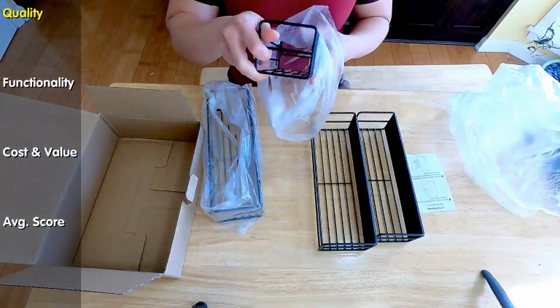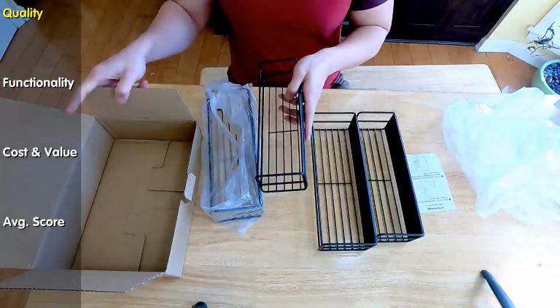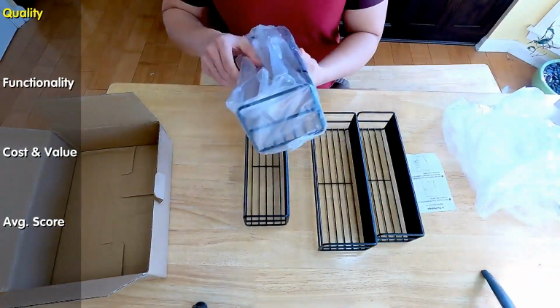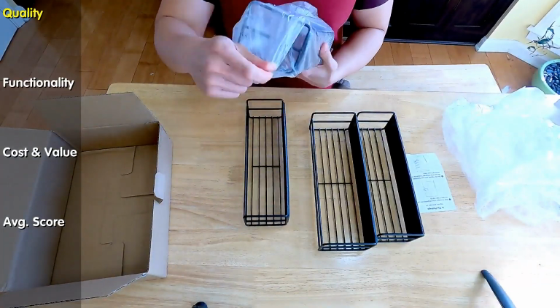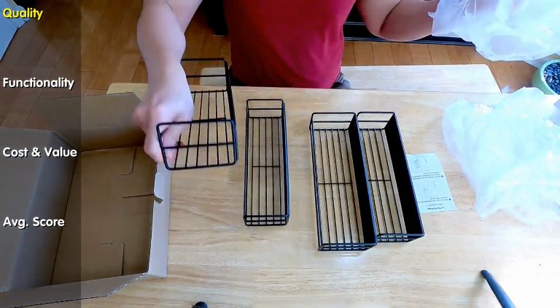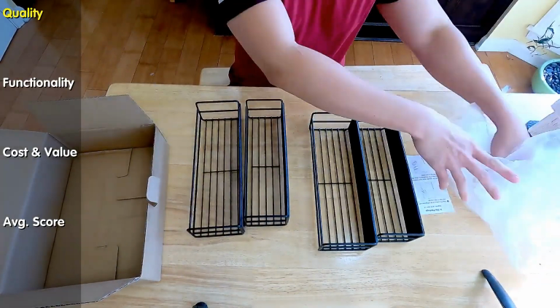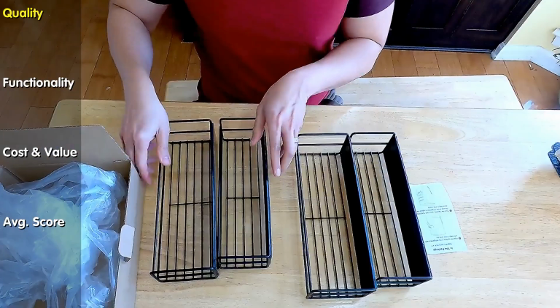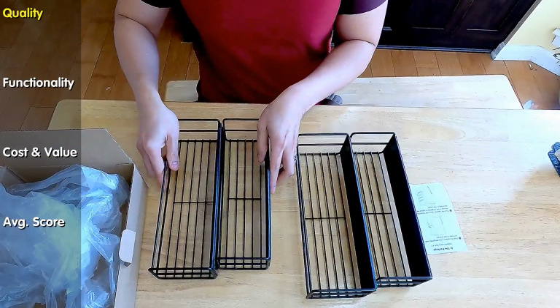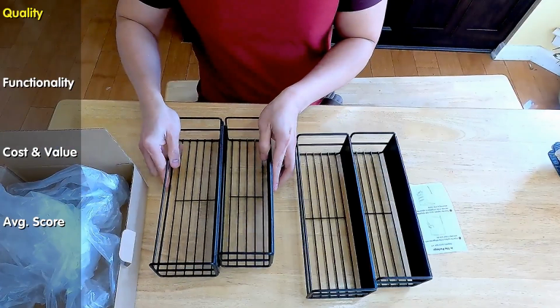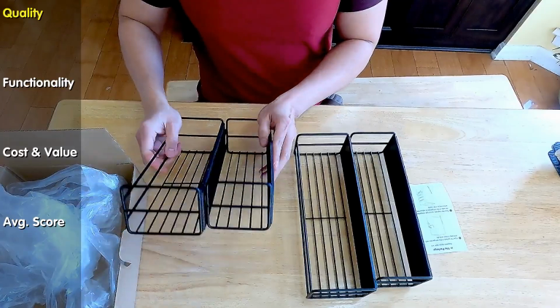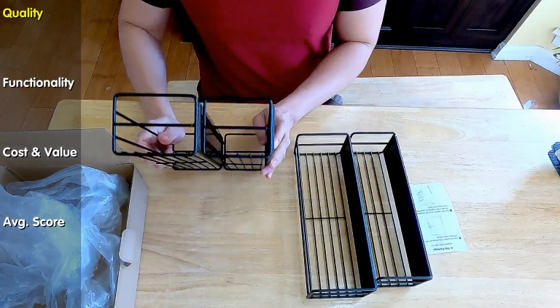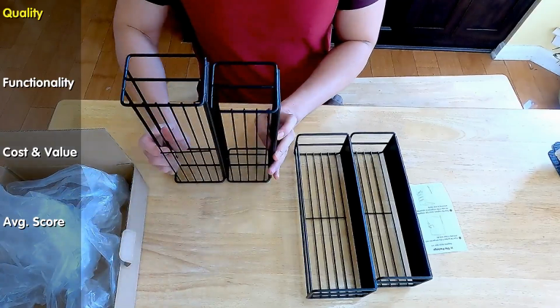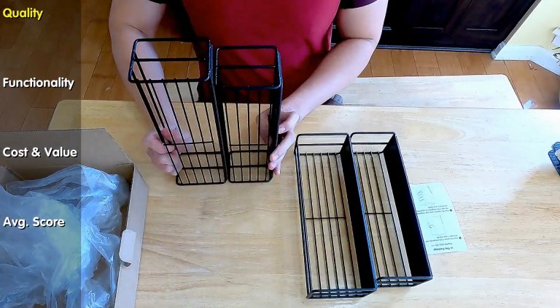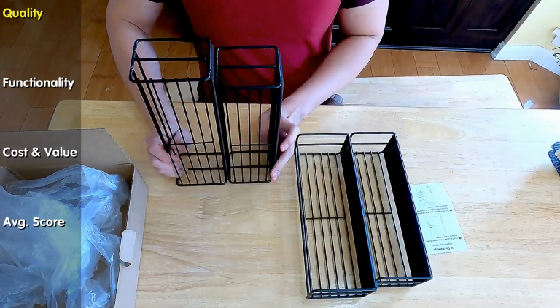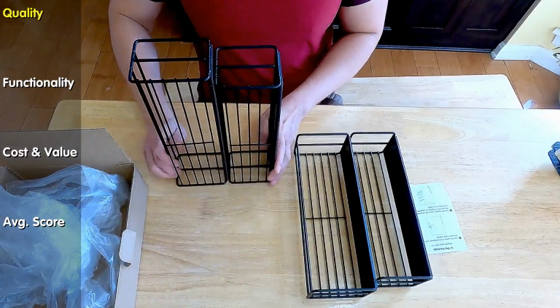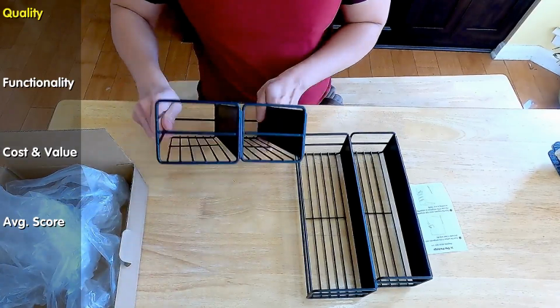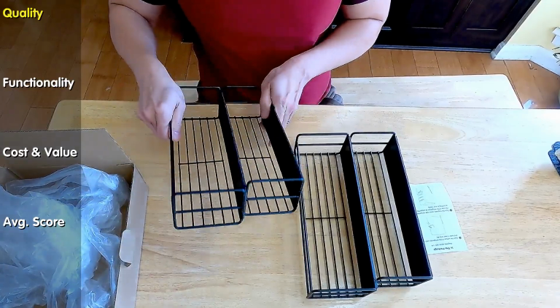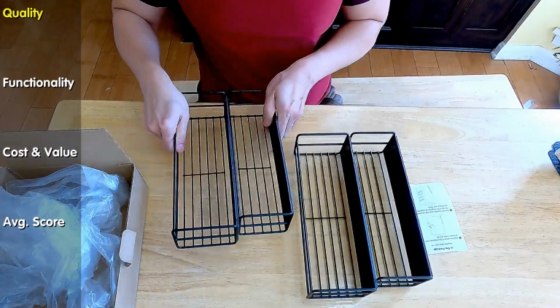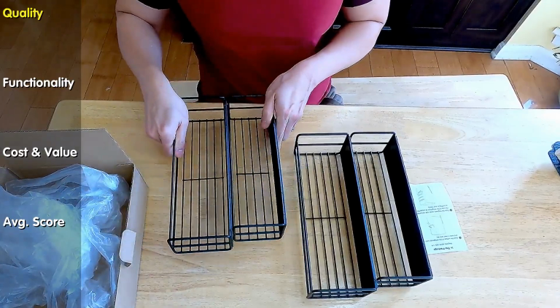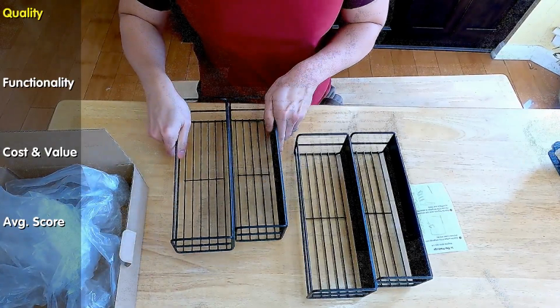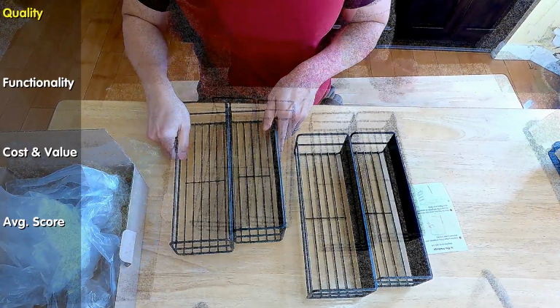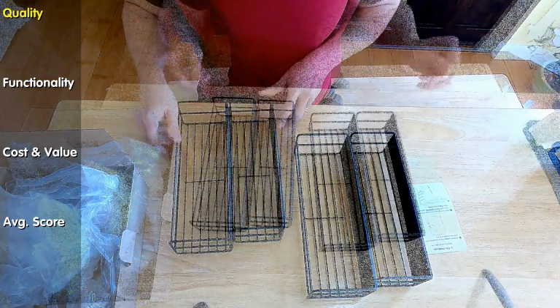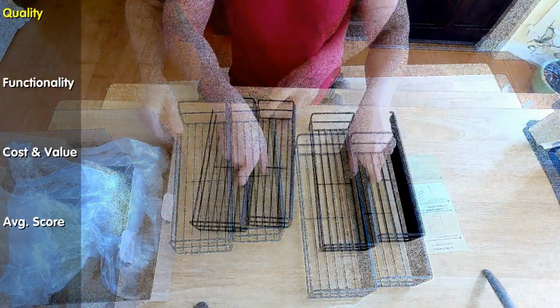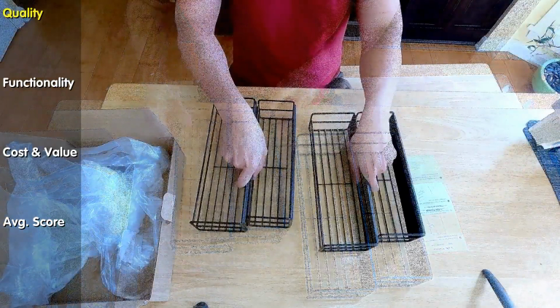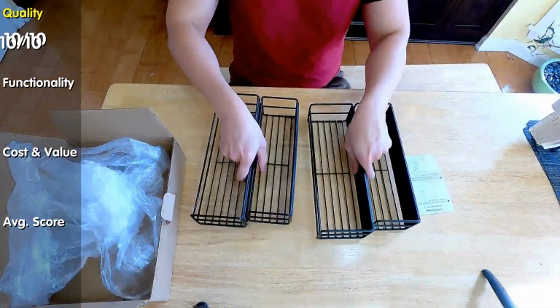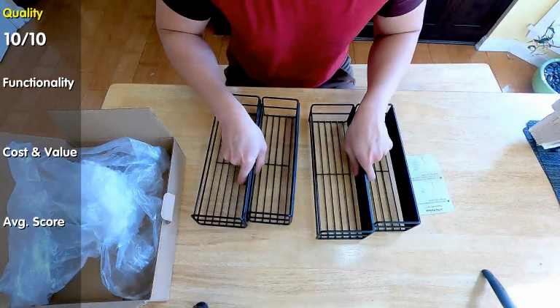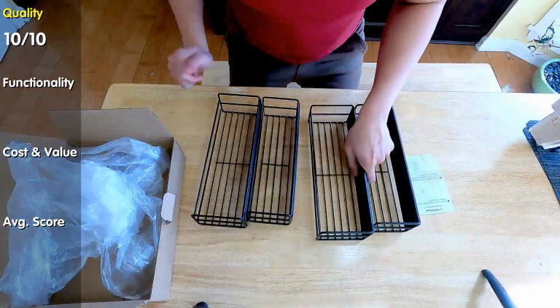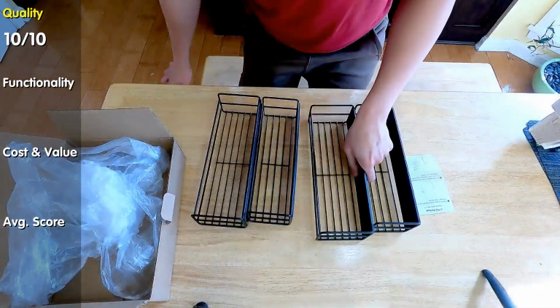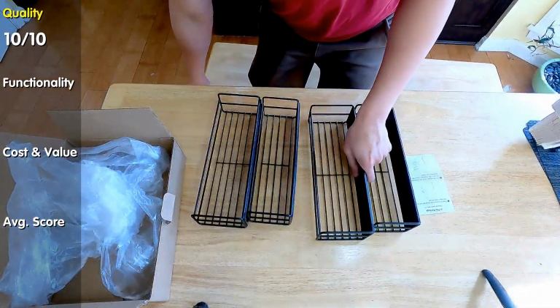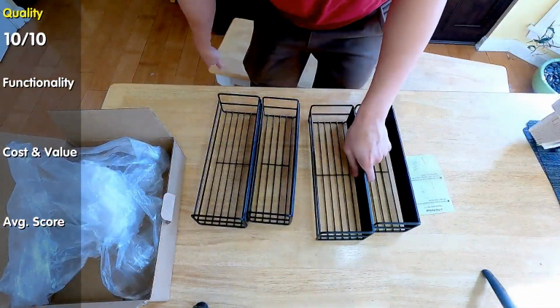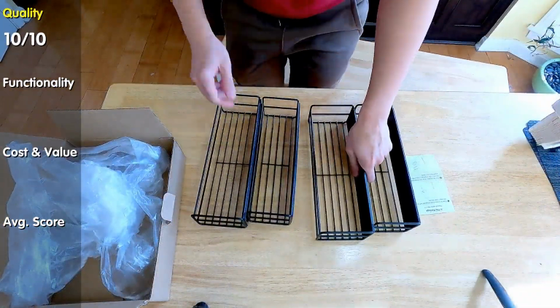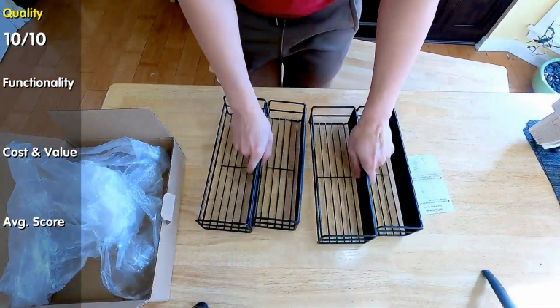From what I see, these racks should last a lifetime. Solid quality. Let's see how they work.